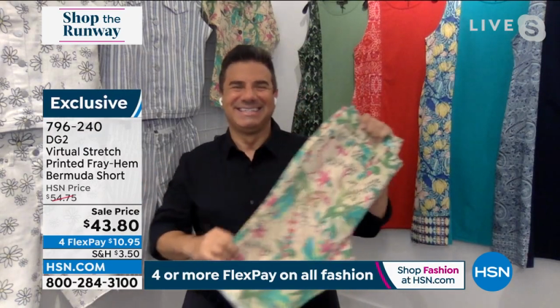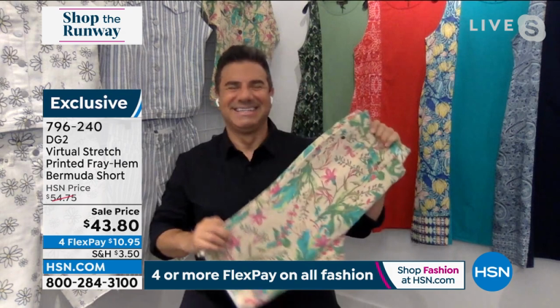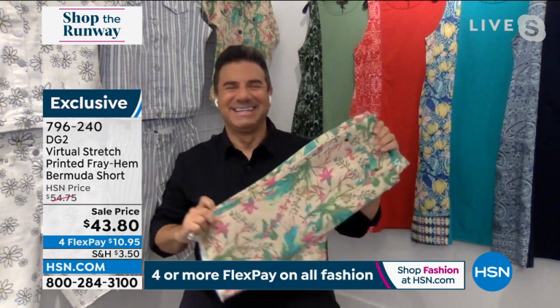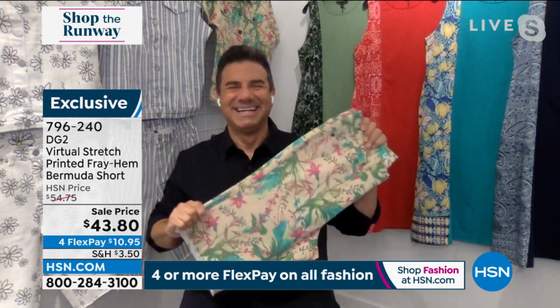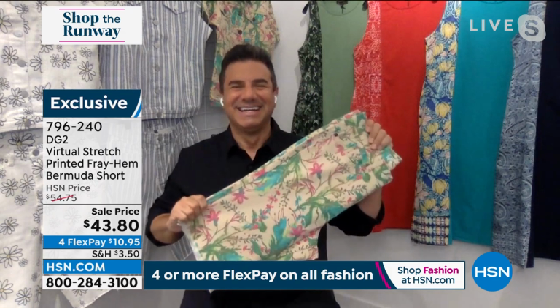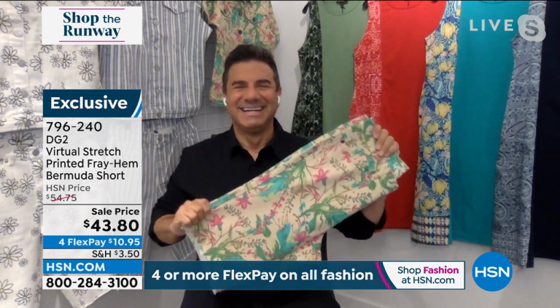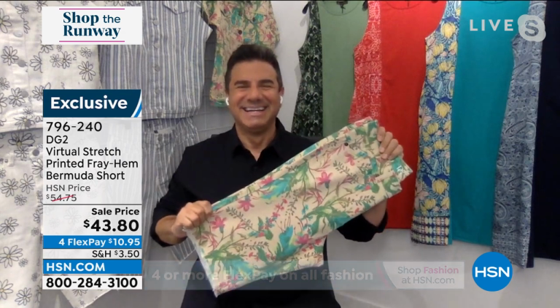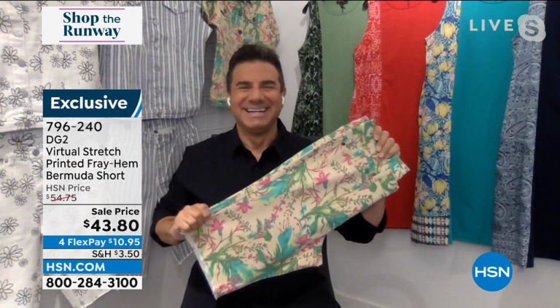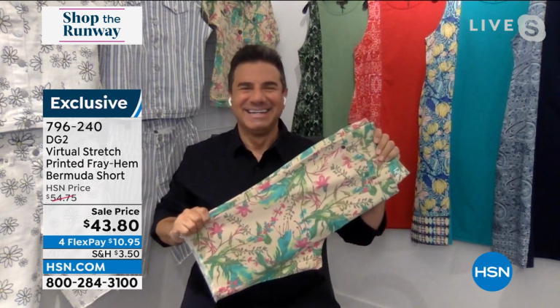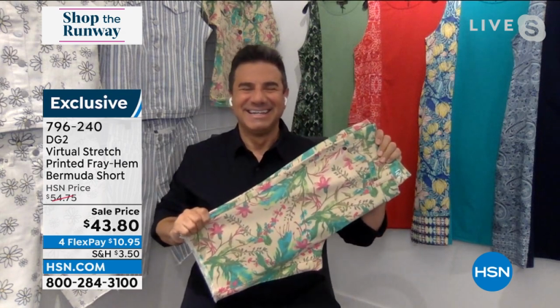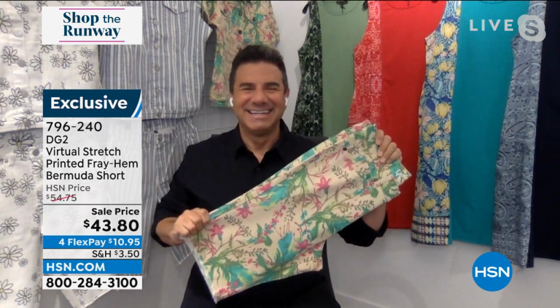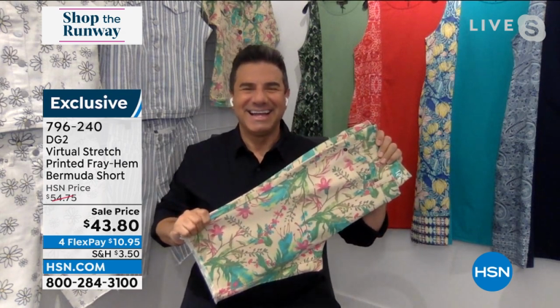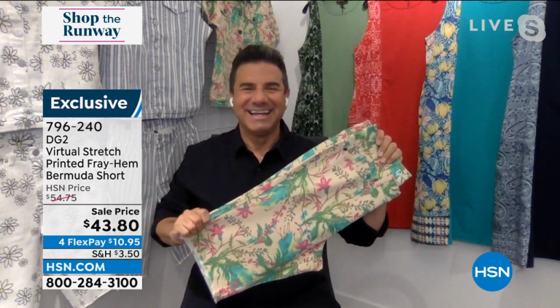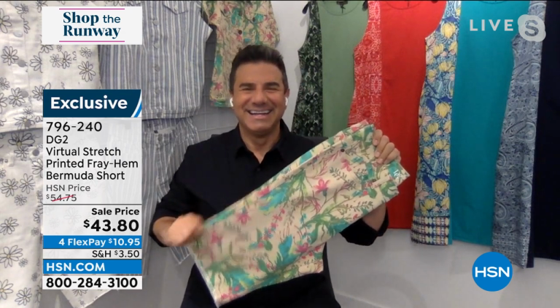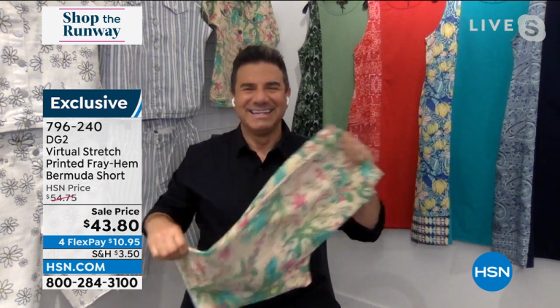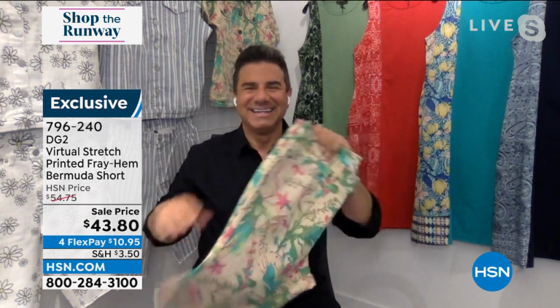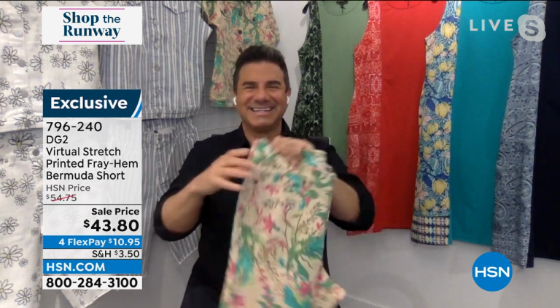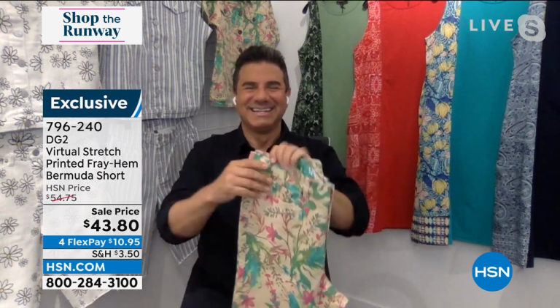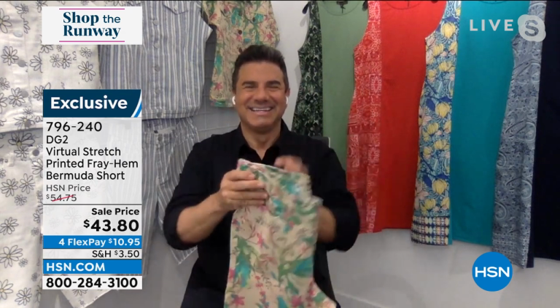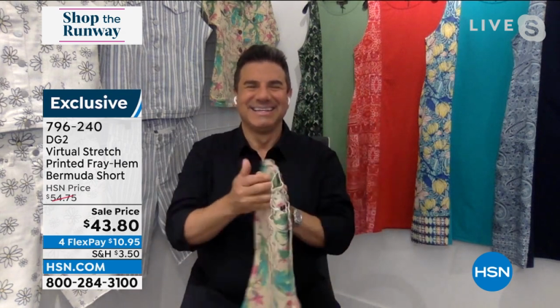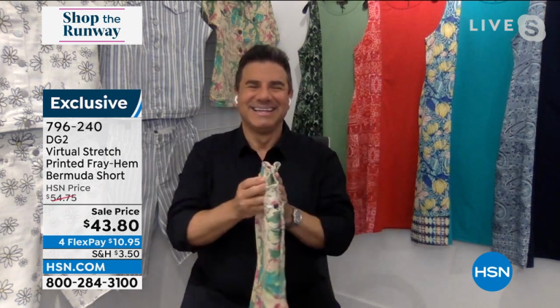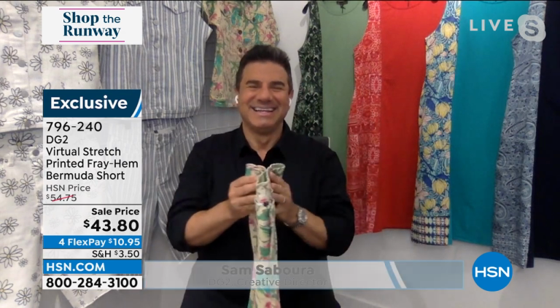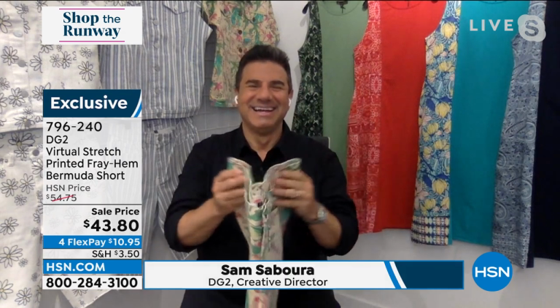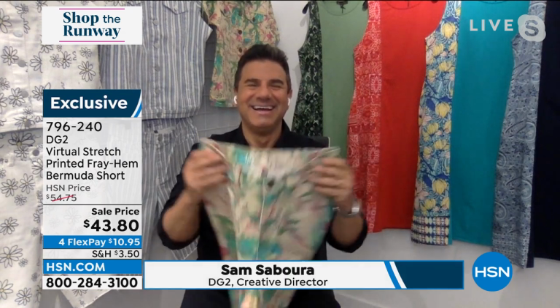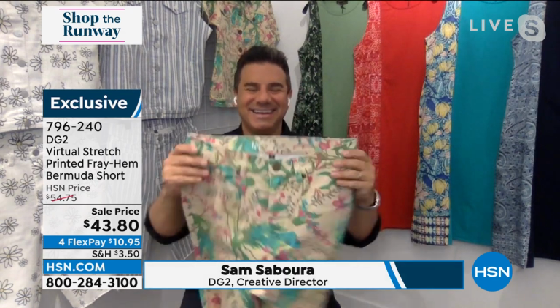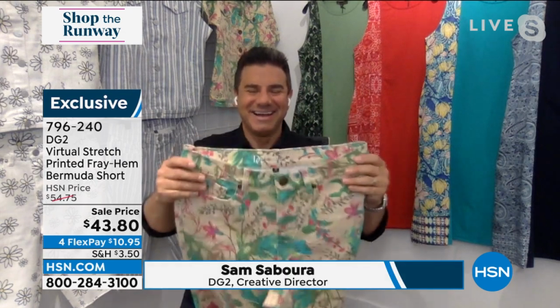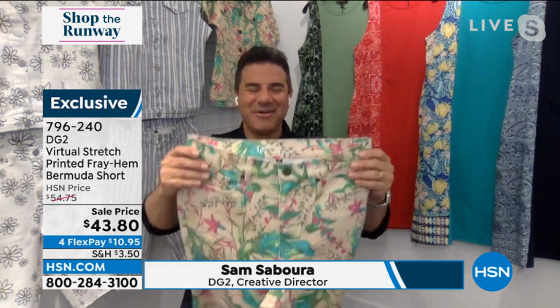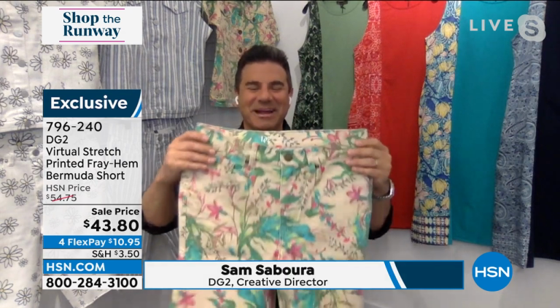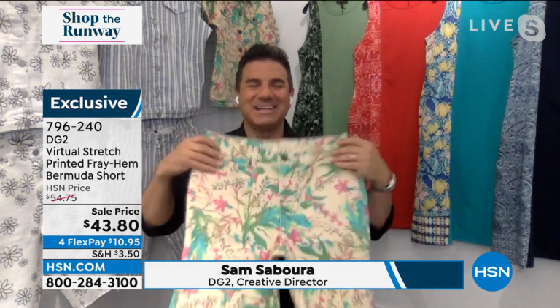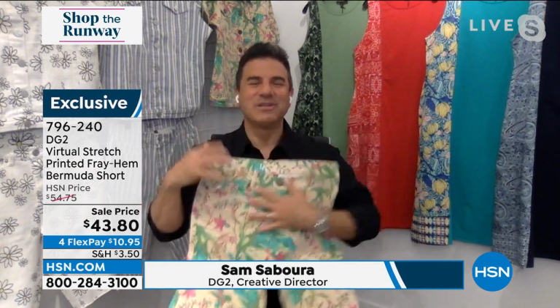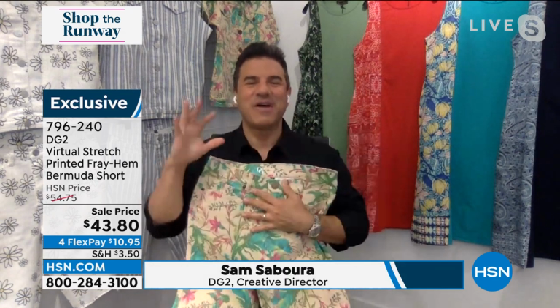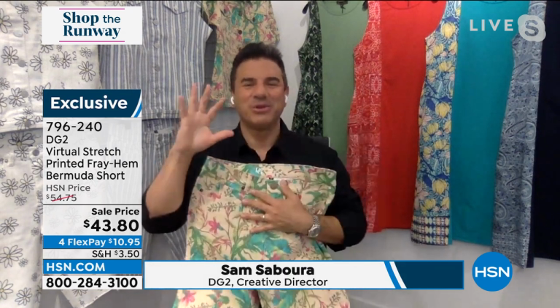Here's the chambray stripe — so cute, so nautical, great for Fourth of July. Pair with a red T-shirt, maybe red lipstick — incredible! And behind that we have the white daisies: white background with black outline and true yellow in the center of the floral. Now we're going to Sam Sabora, creative director at DG2 and celebrity stylist — Diane's right-hand man.